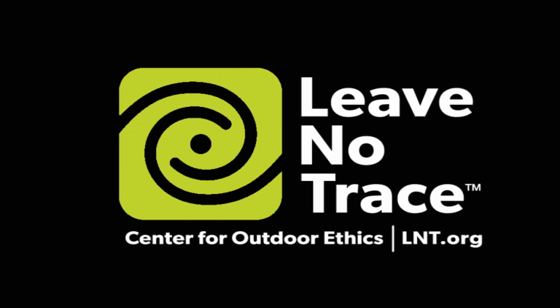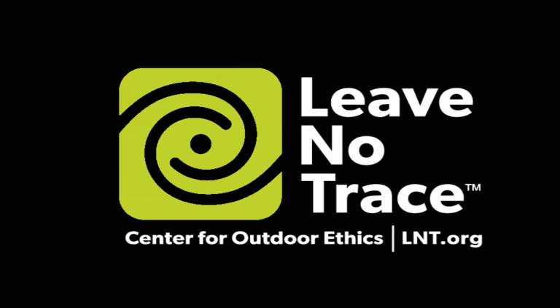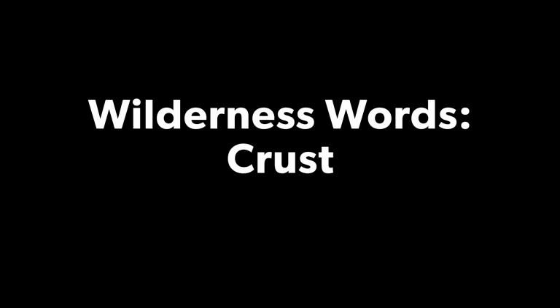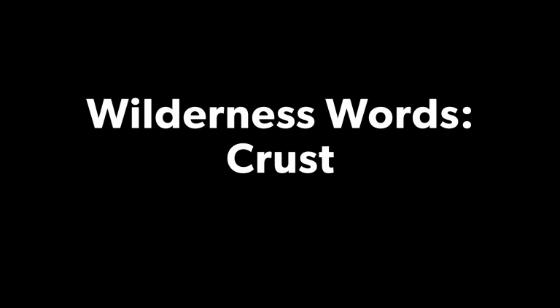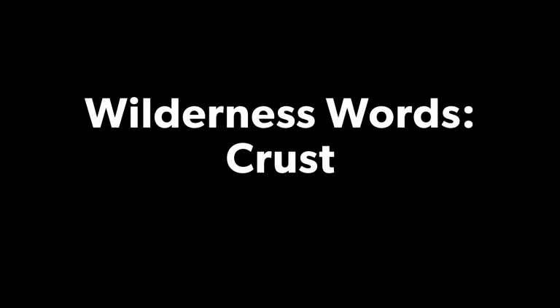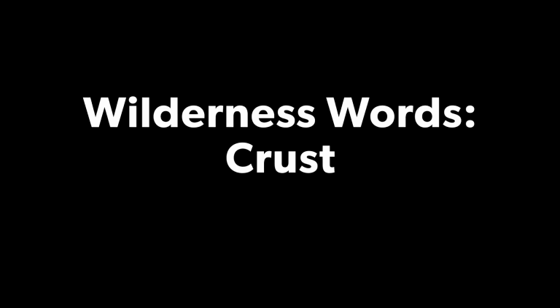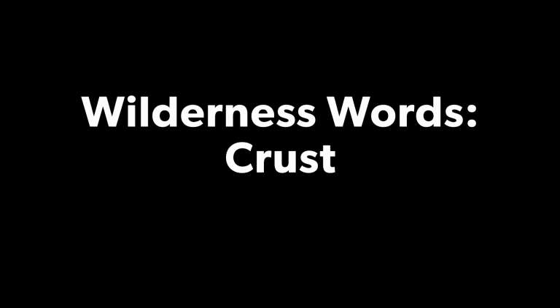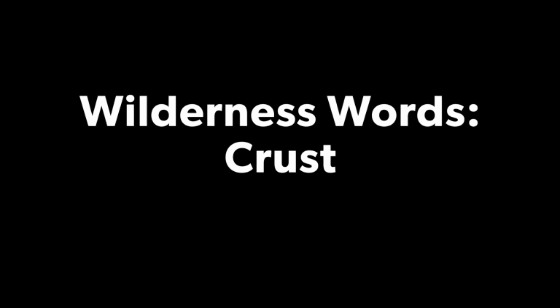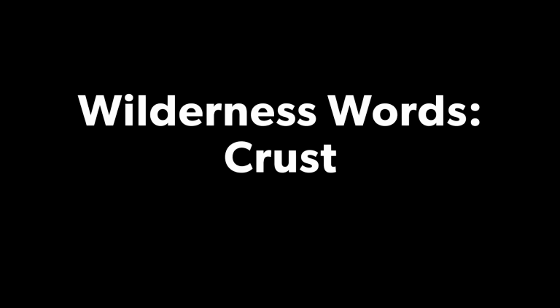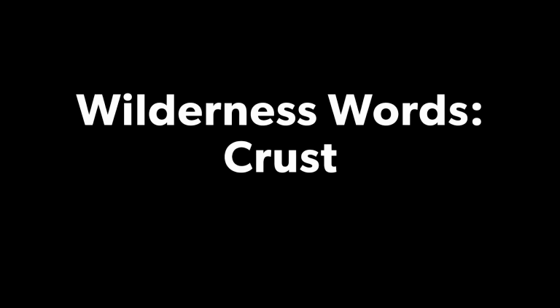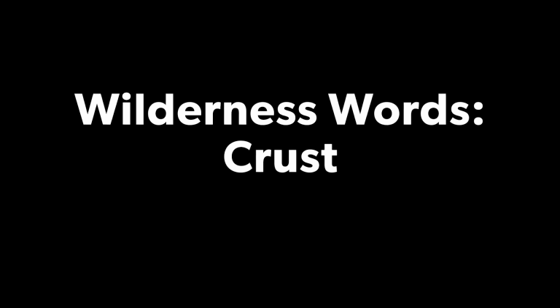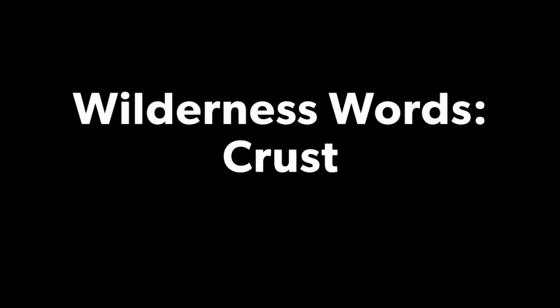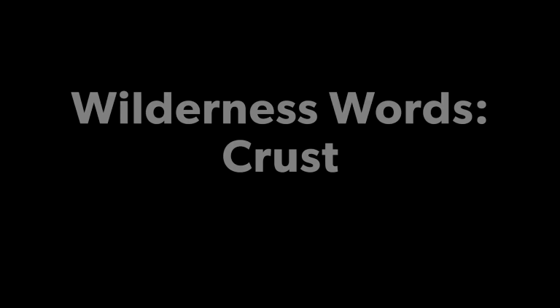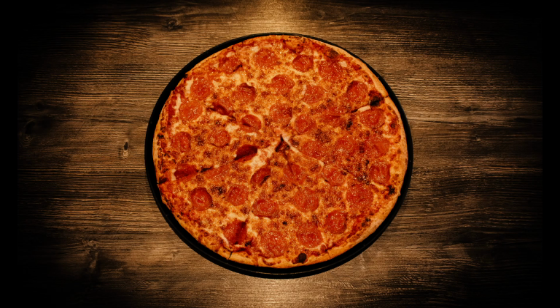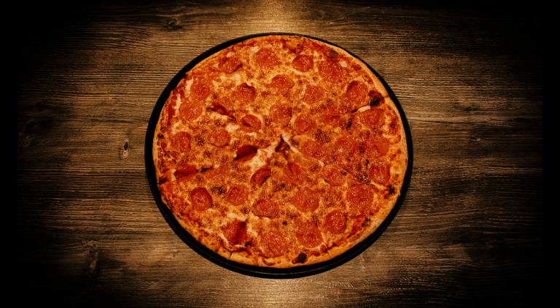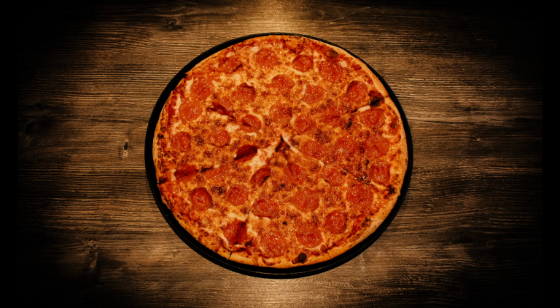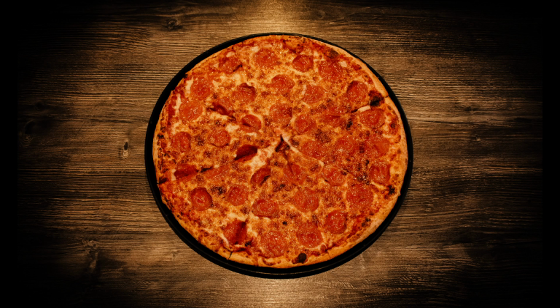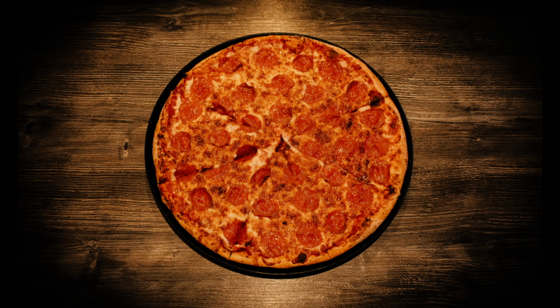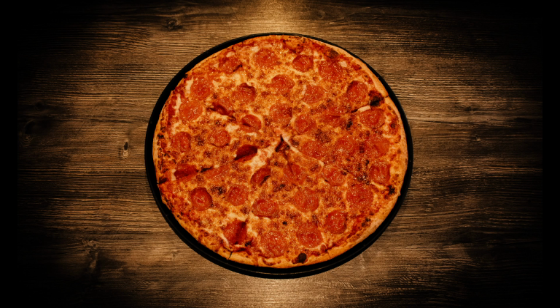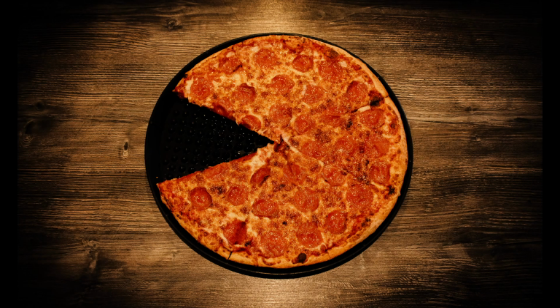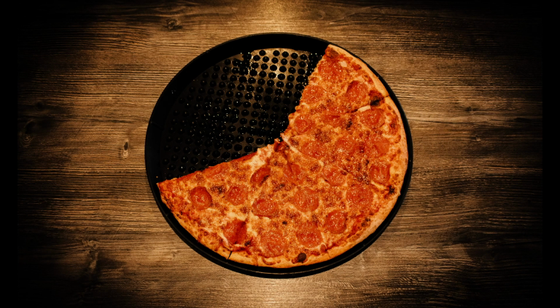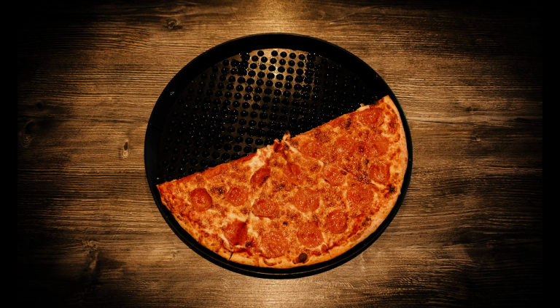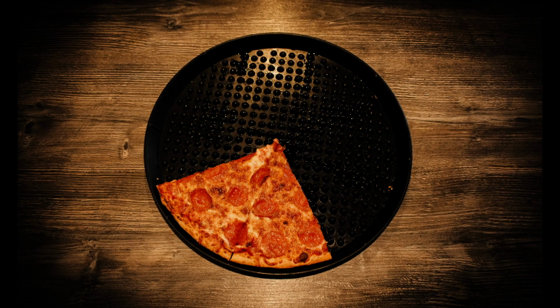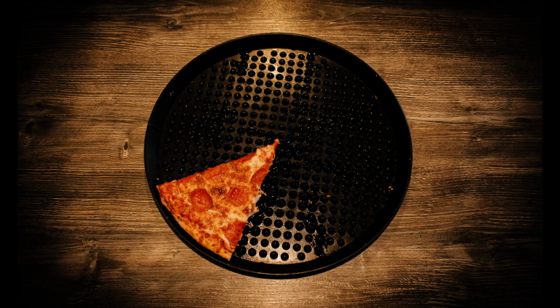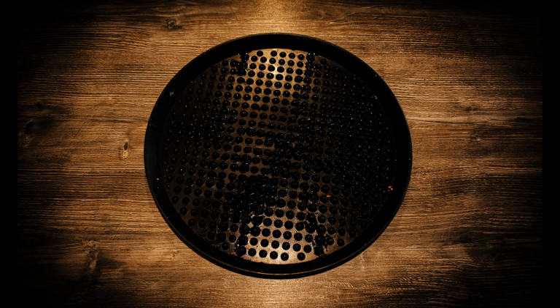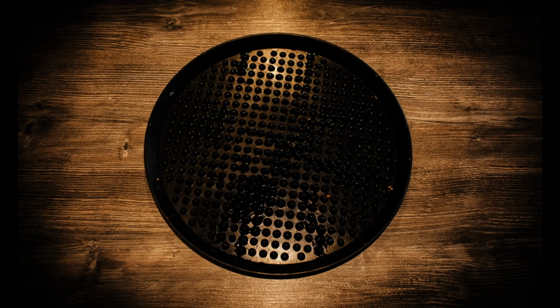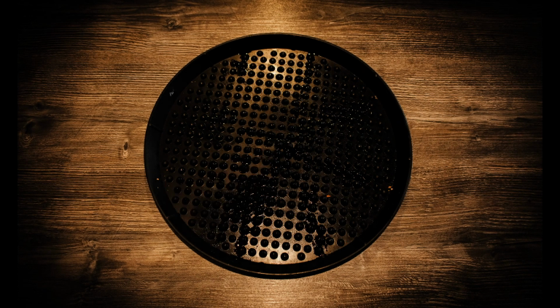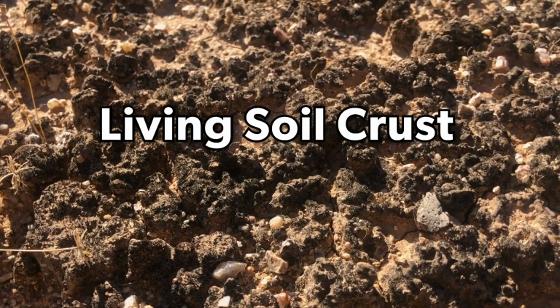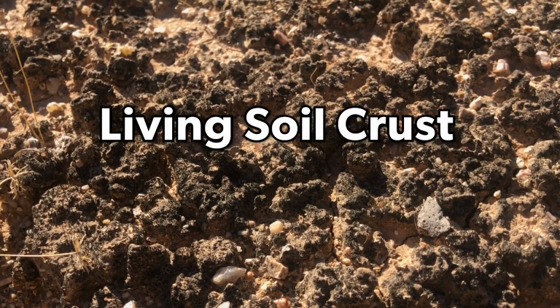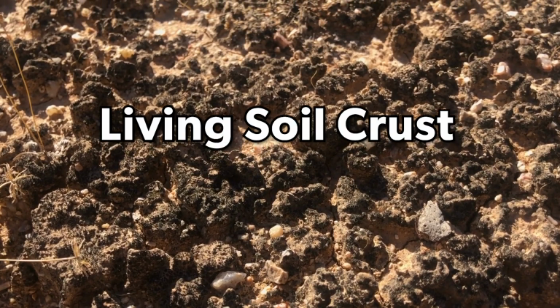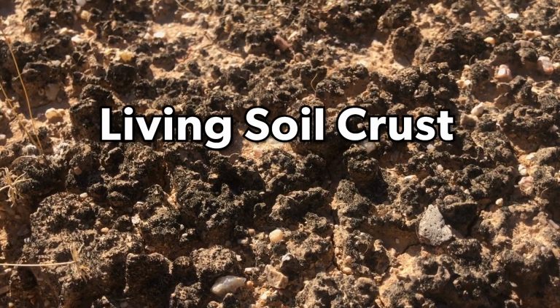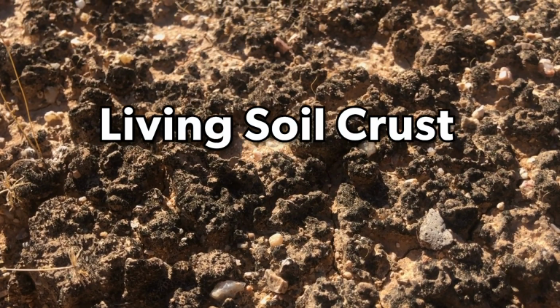Today, we're talking about crust. No, not pizza crust. Living soil crust.